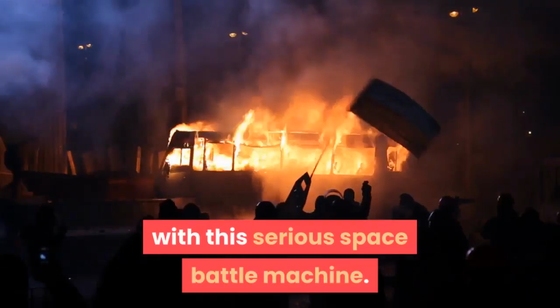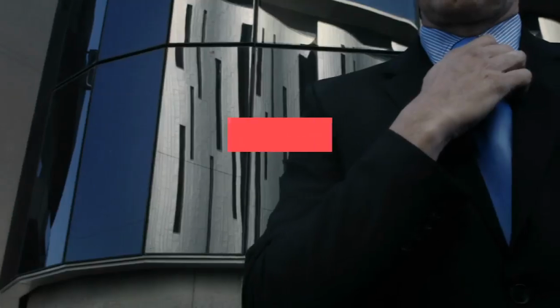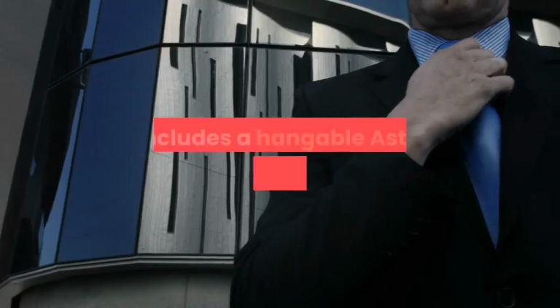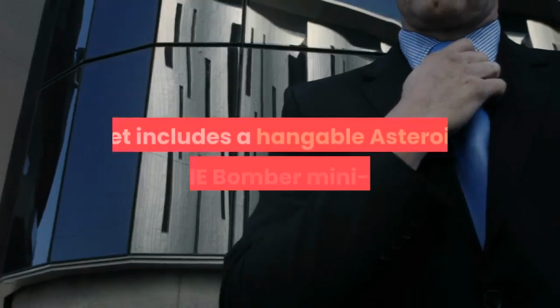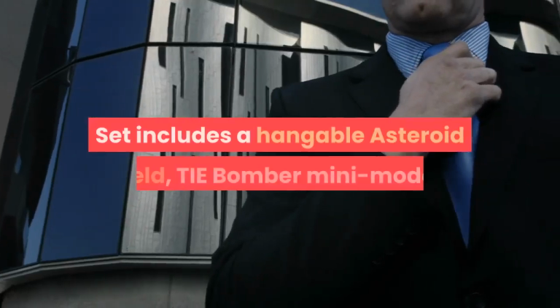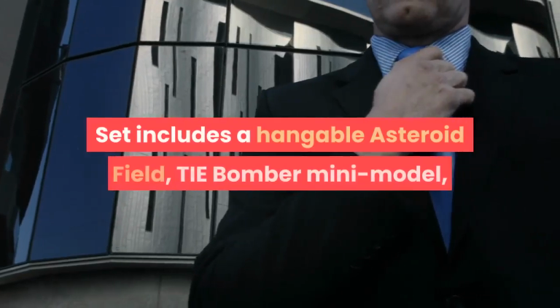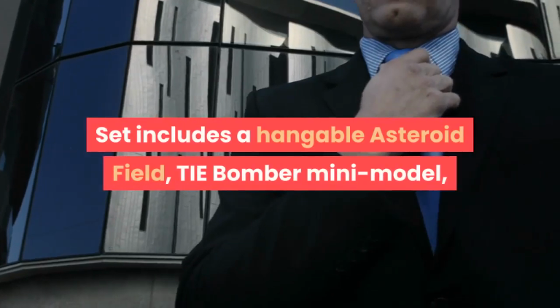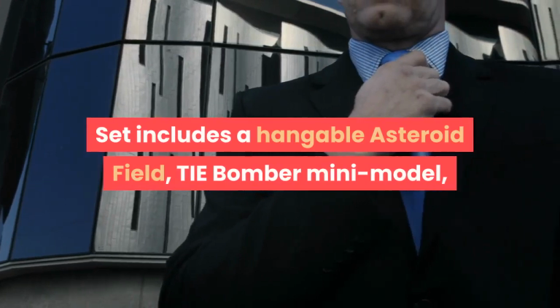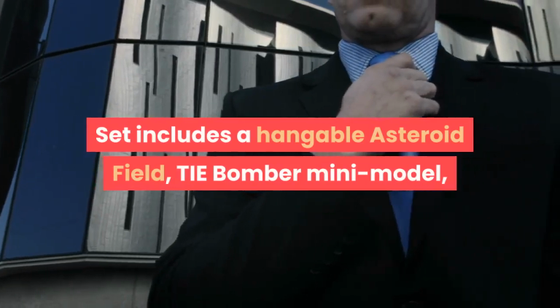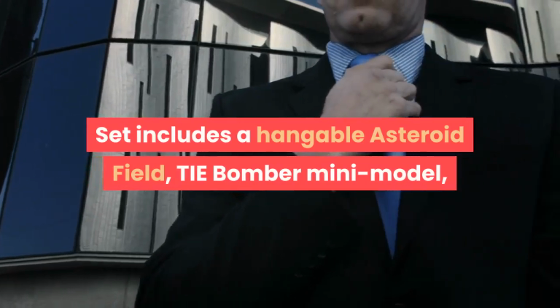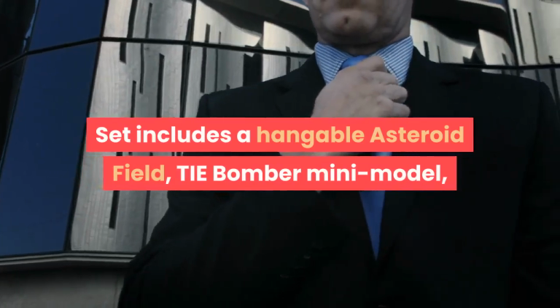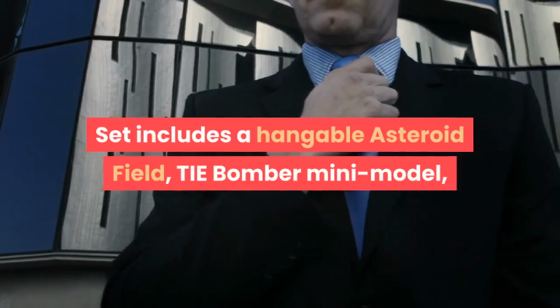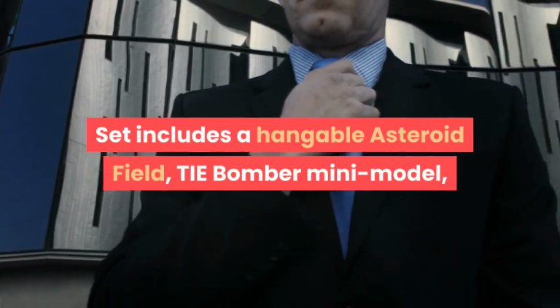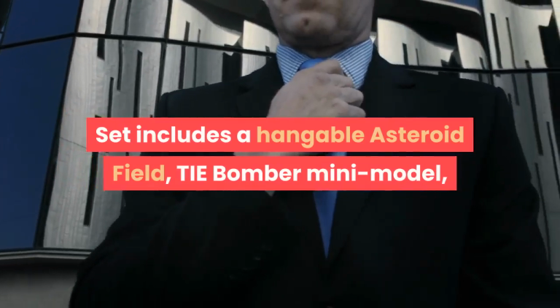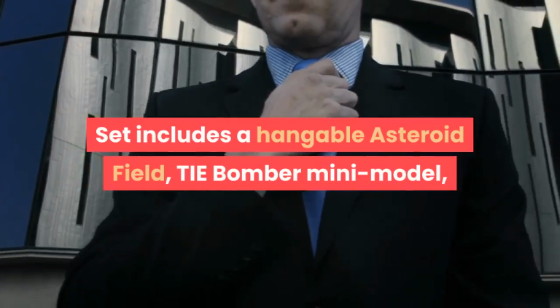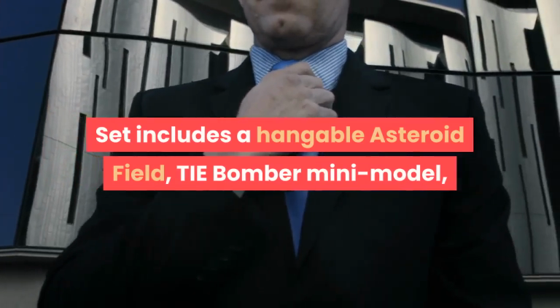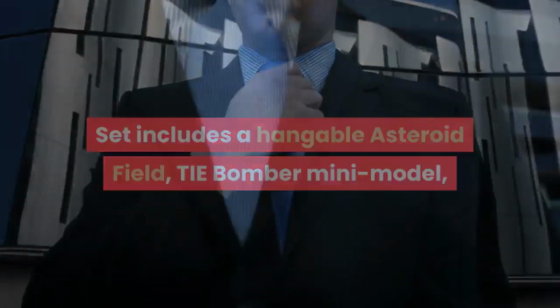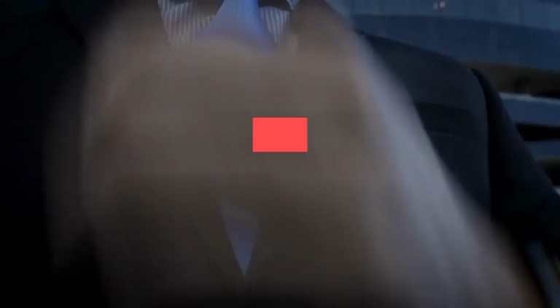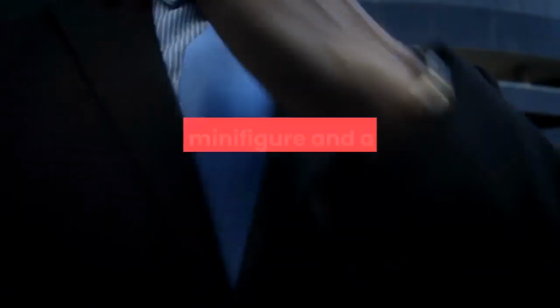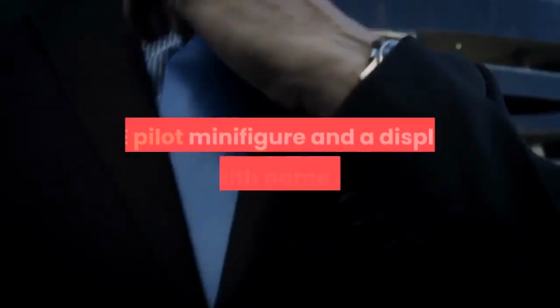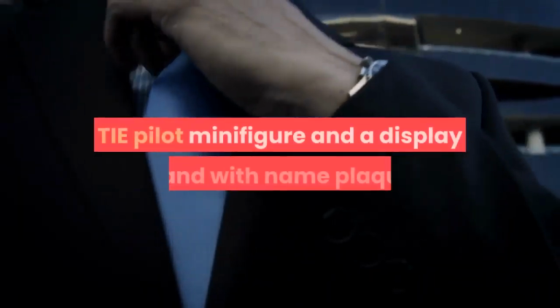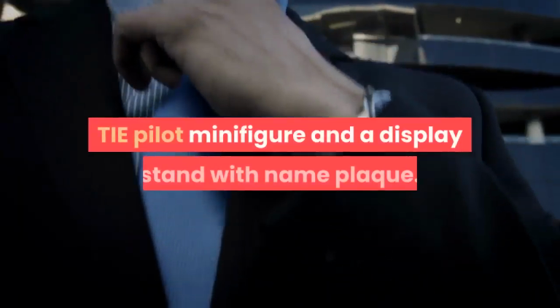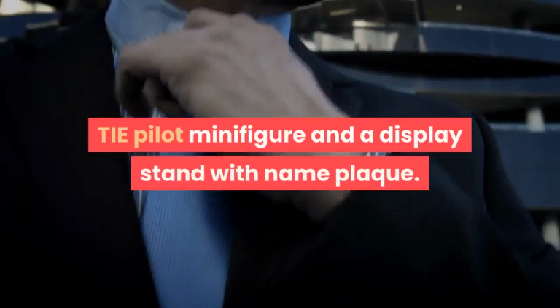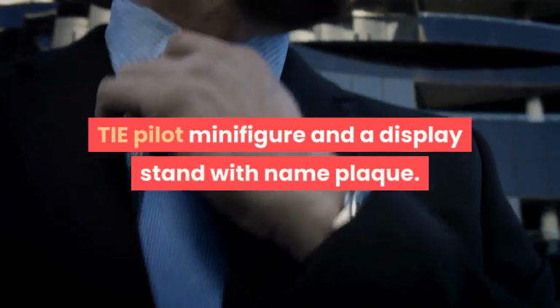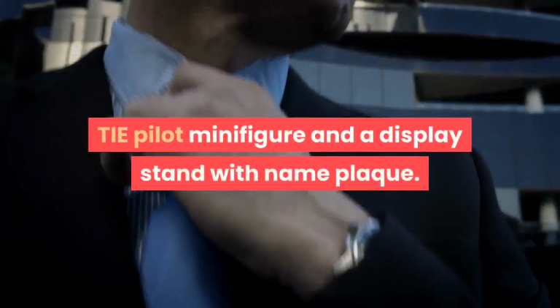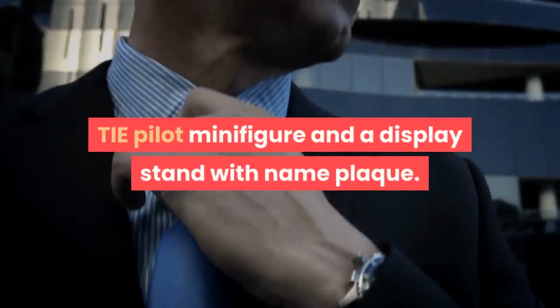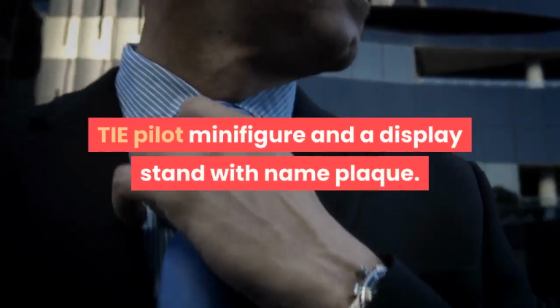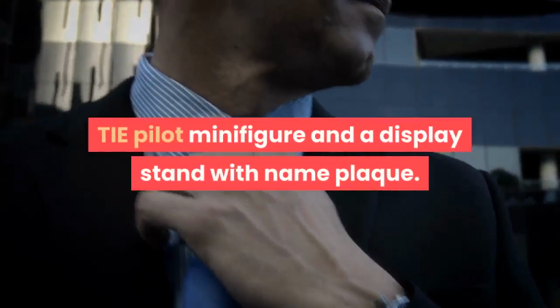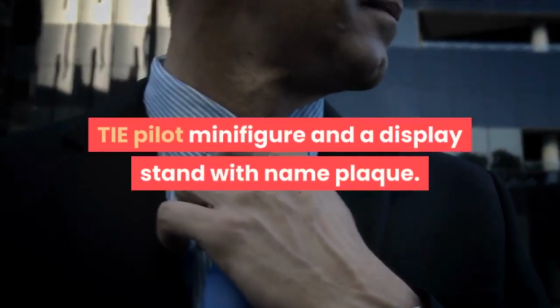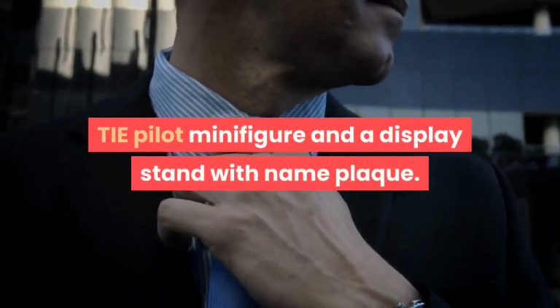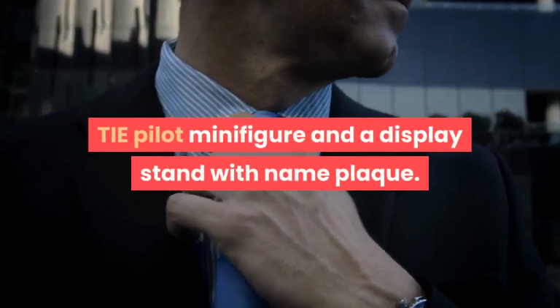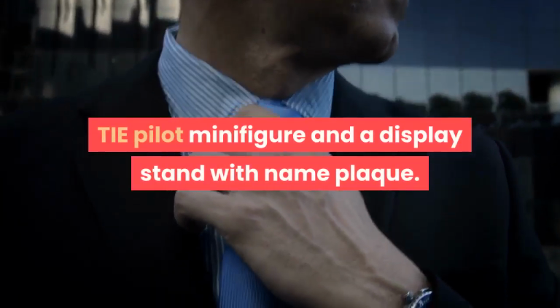Set includes a hangable asteroid field, TIE Bomber Mini Model, TIE Pilot Minifigure and a display stand with name plaque.